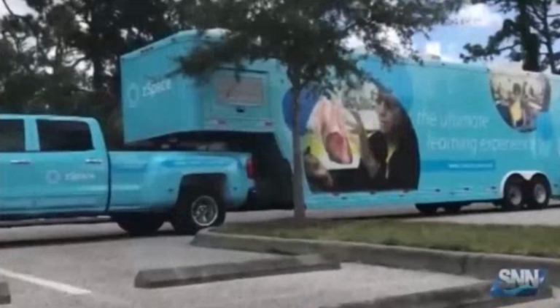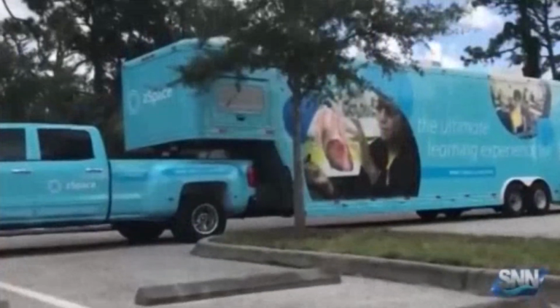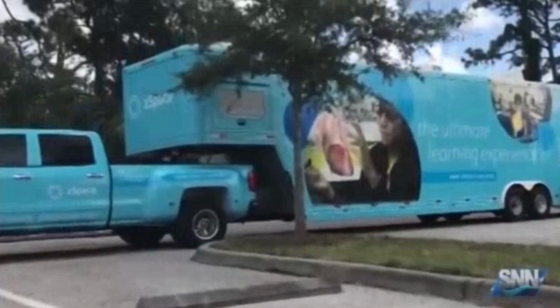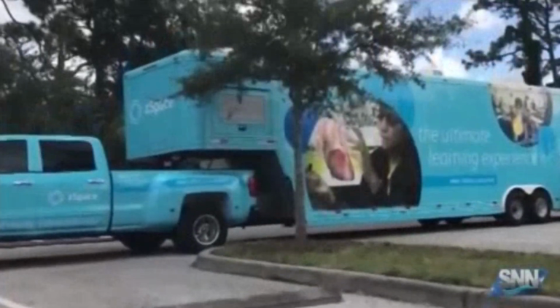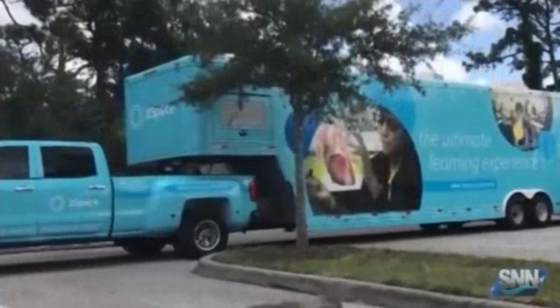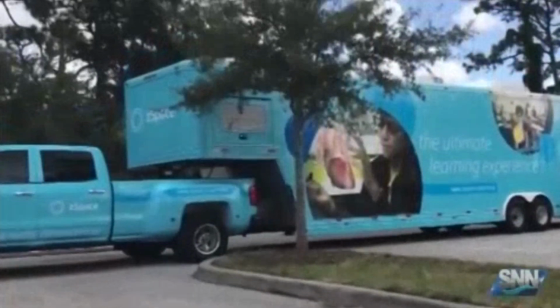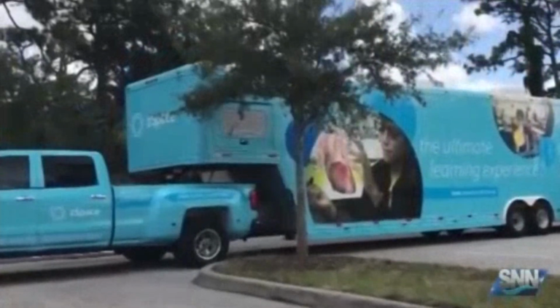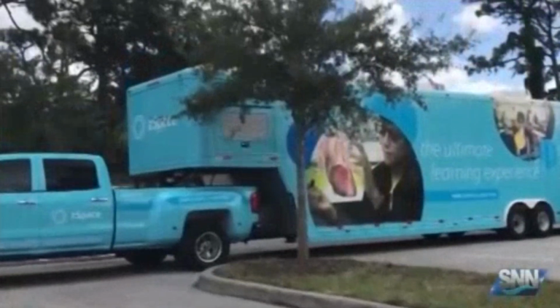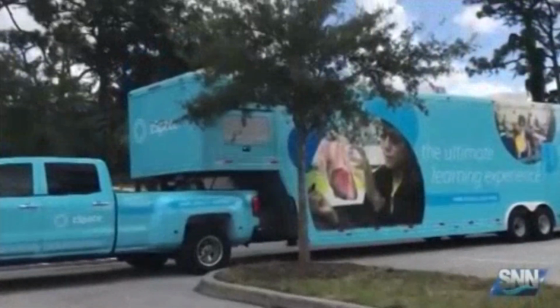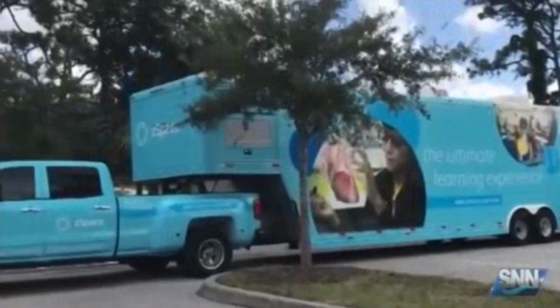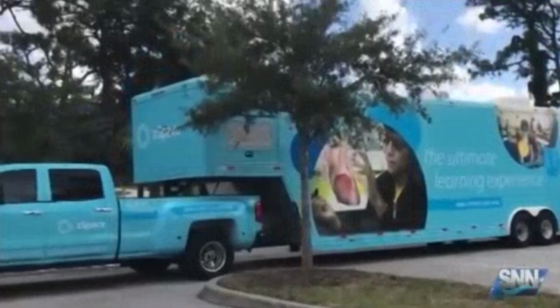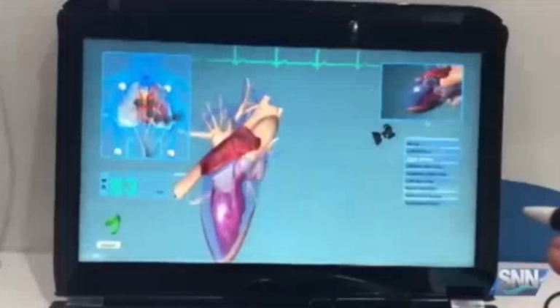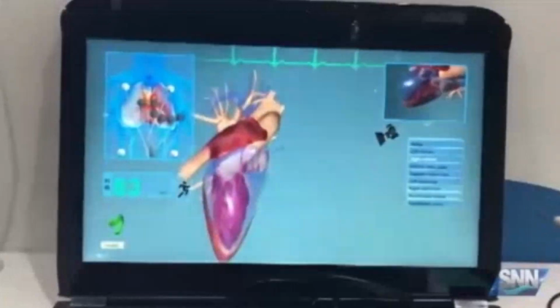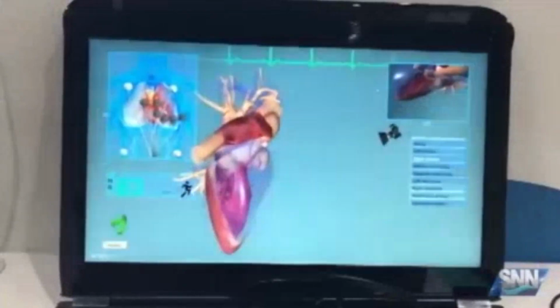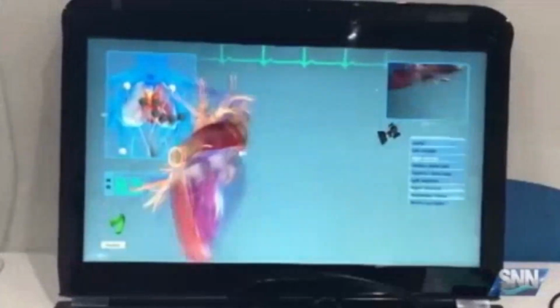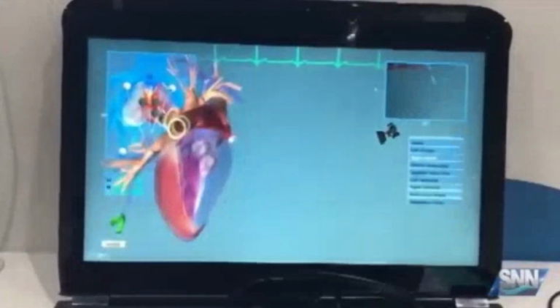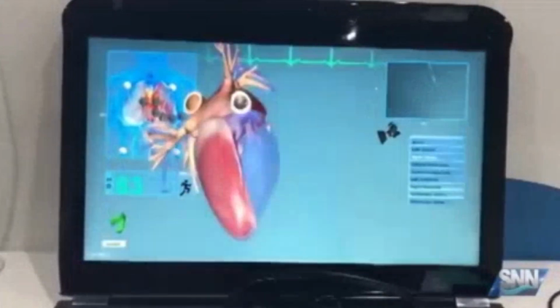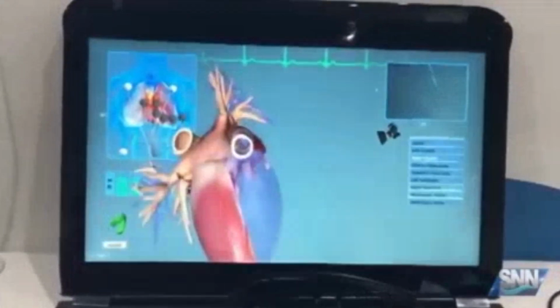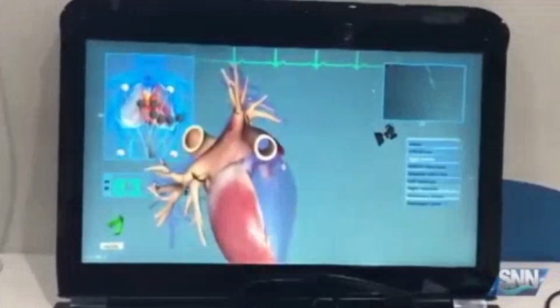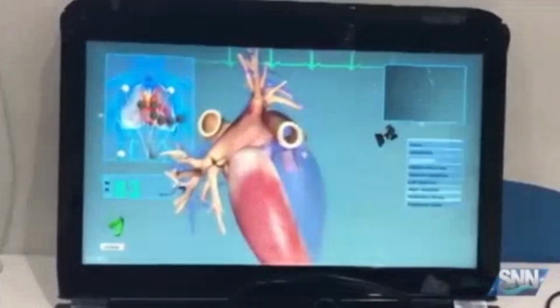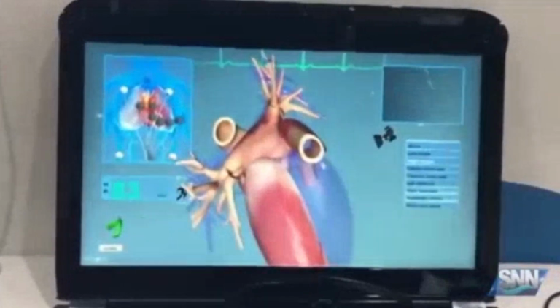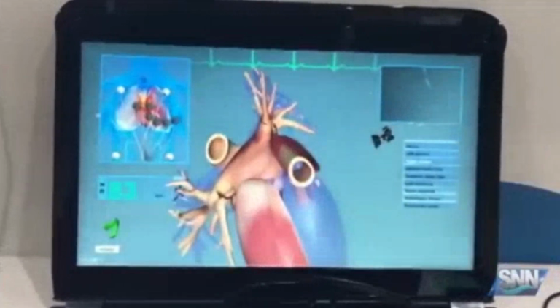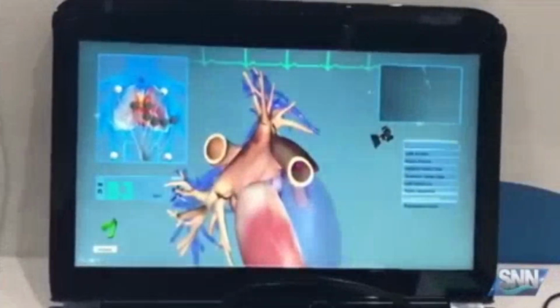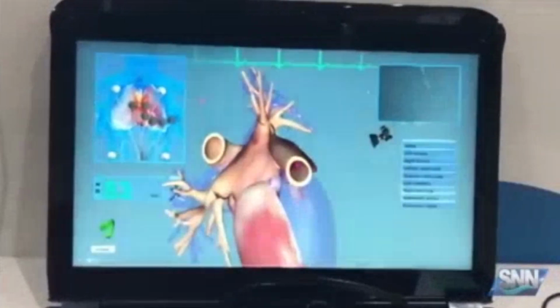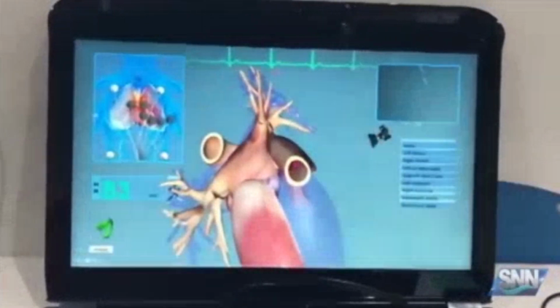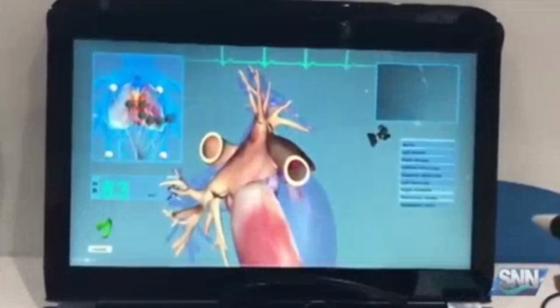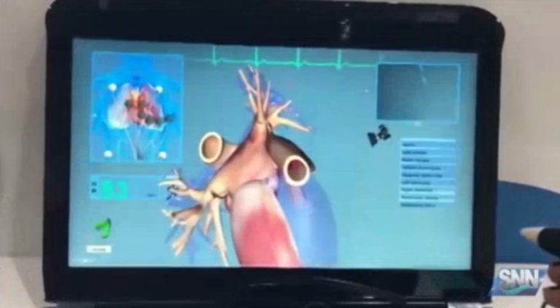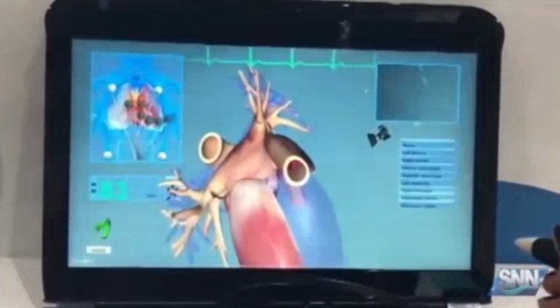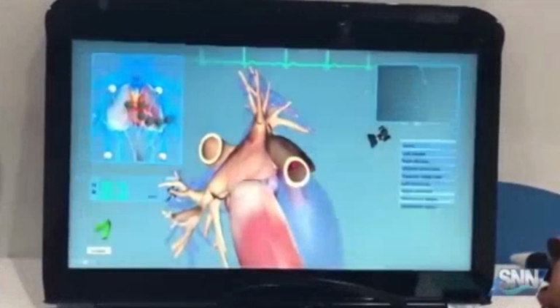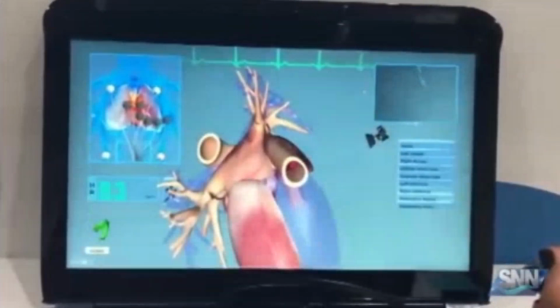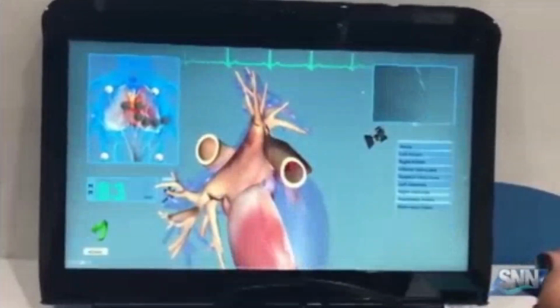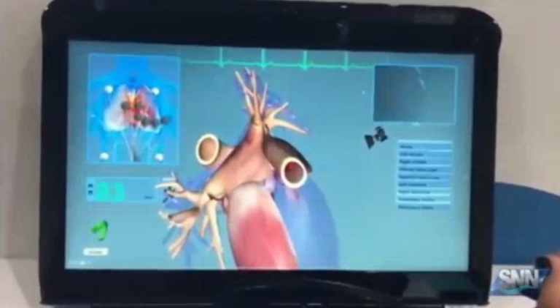Students and staff visiting the virtual reality school bus used all-in-one computers and got the chance to see the world's first AR-VR laptop.